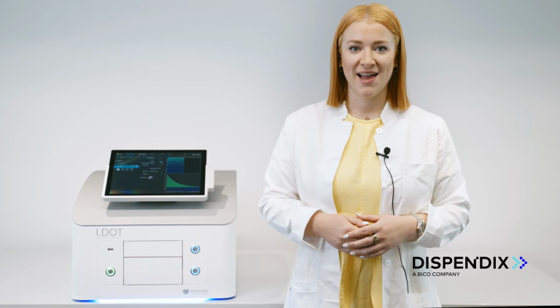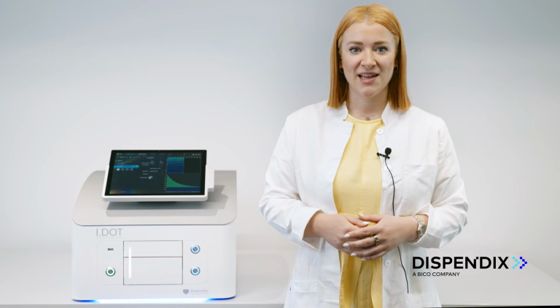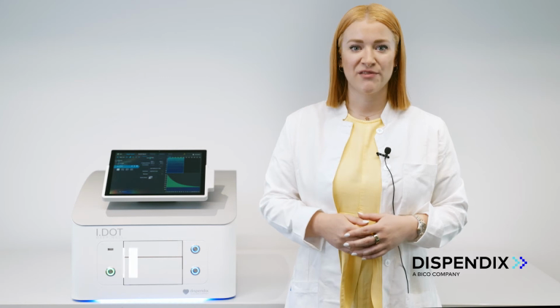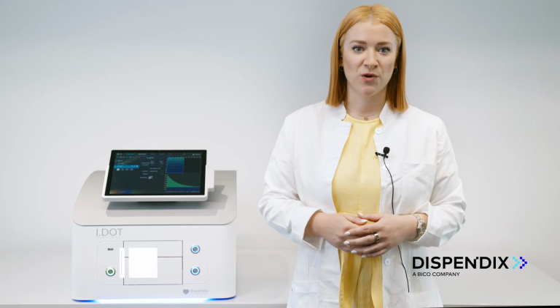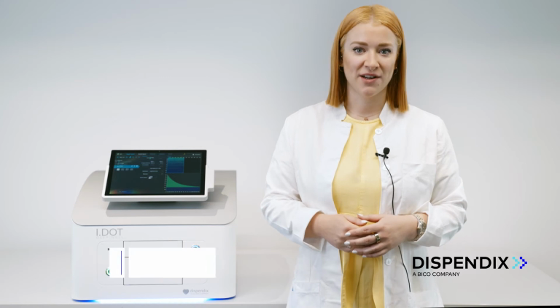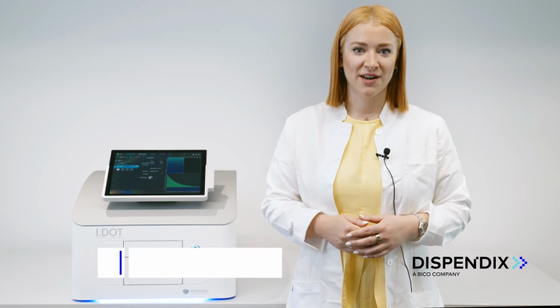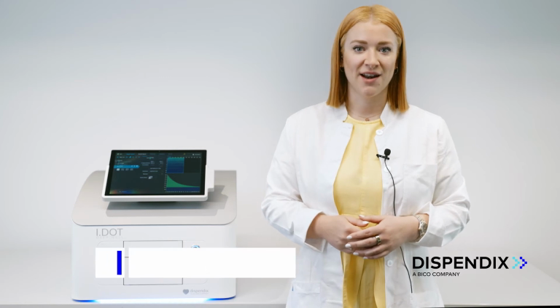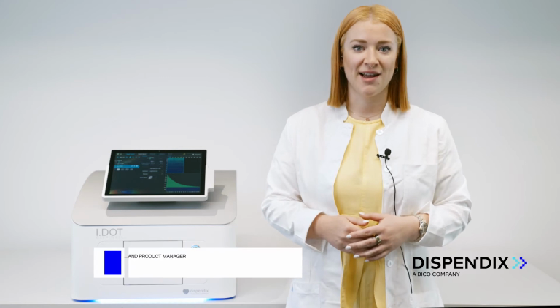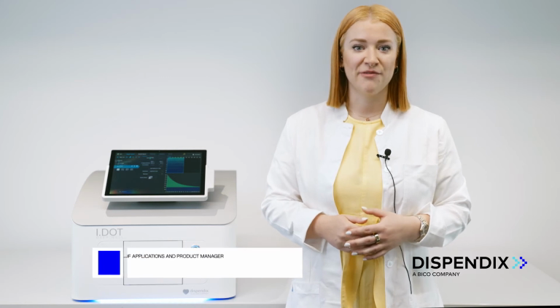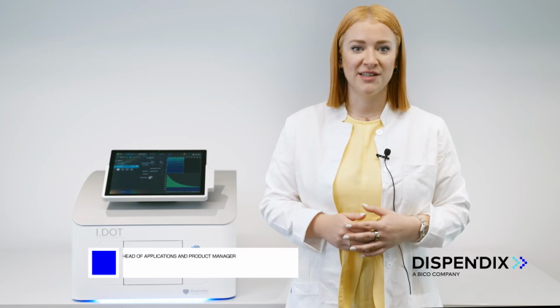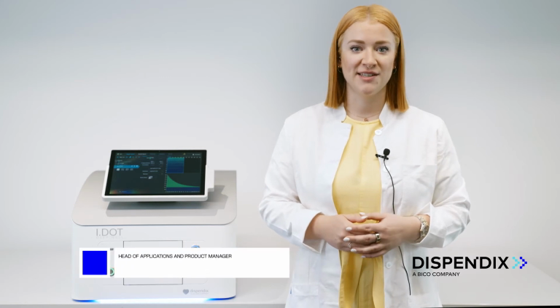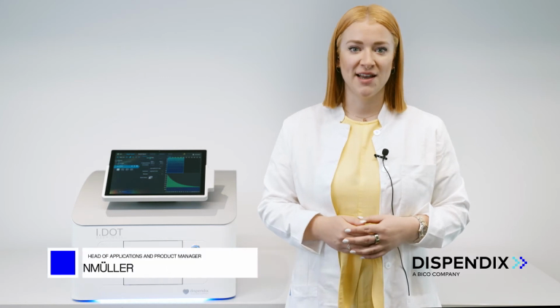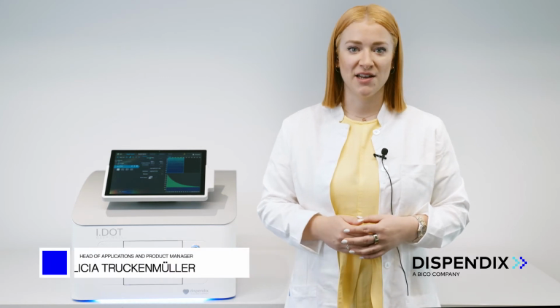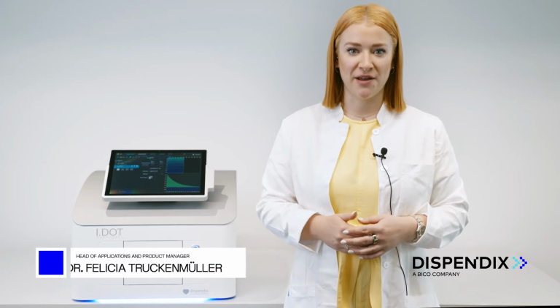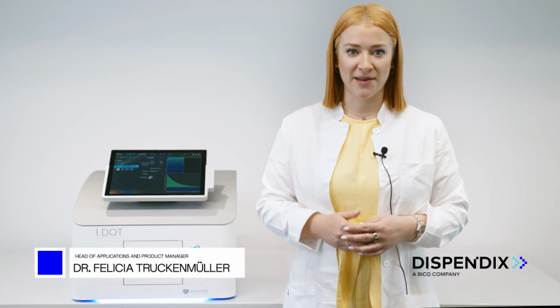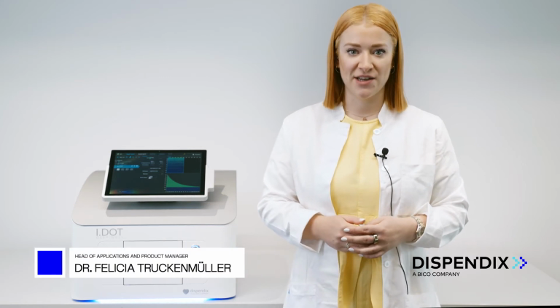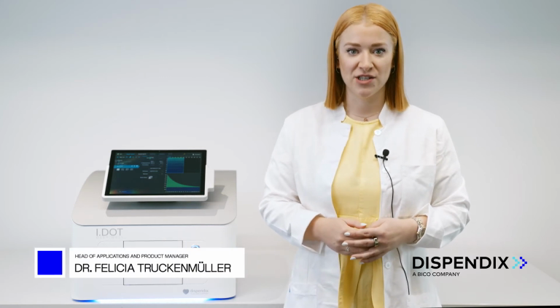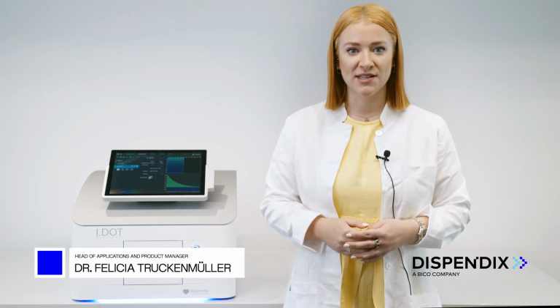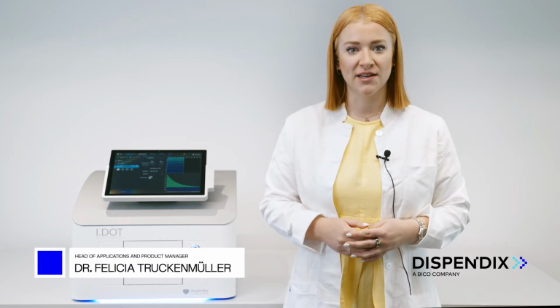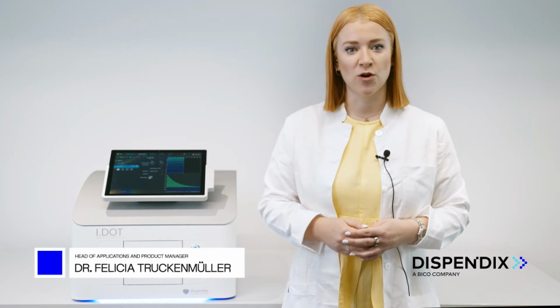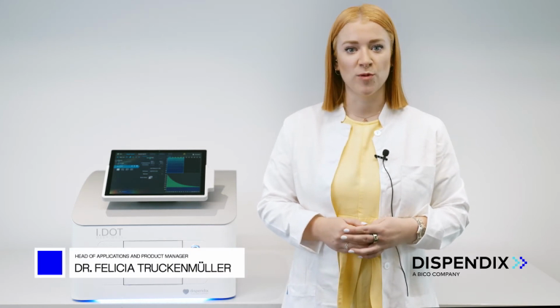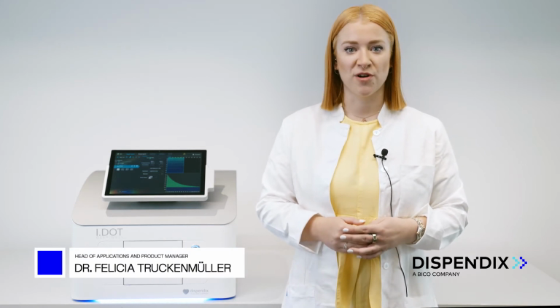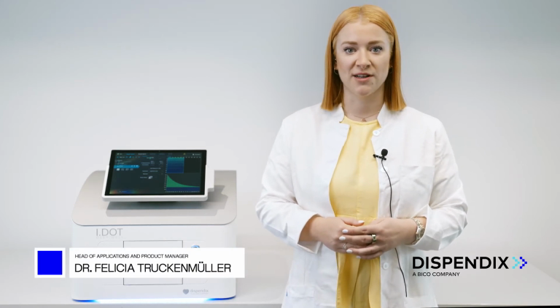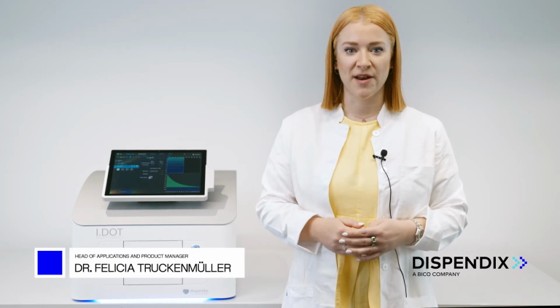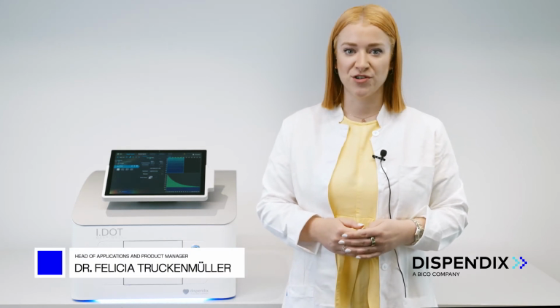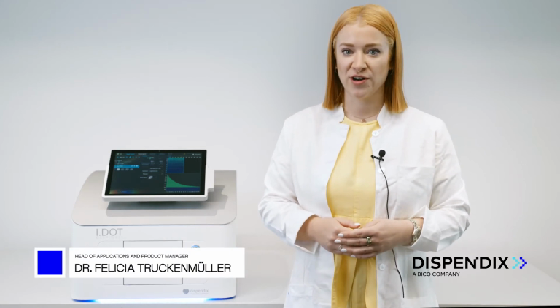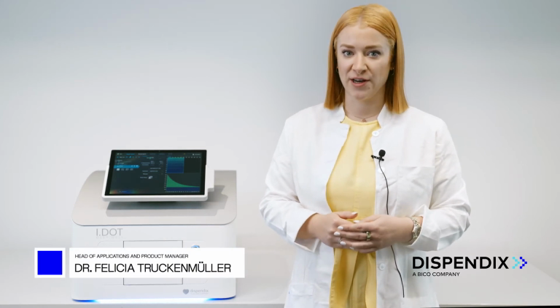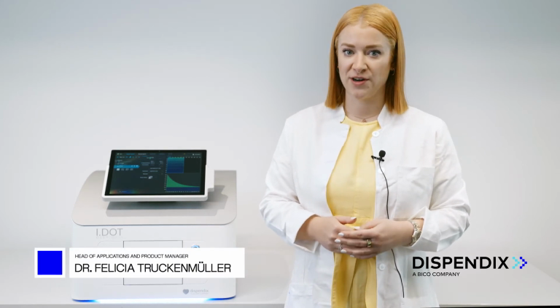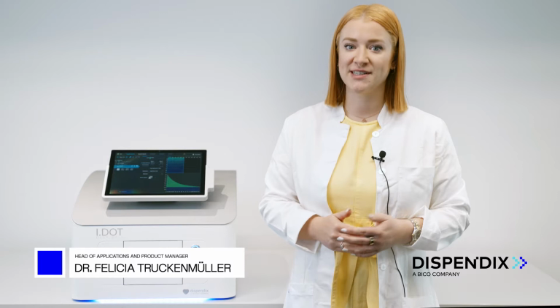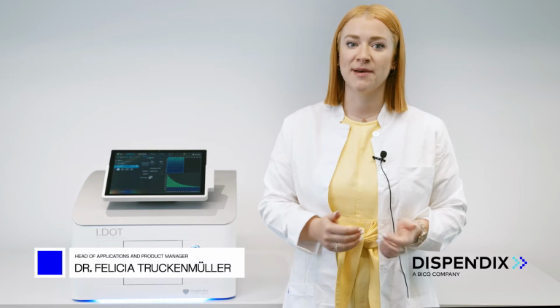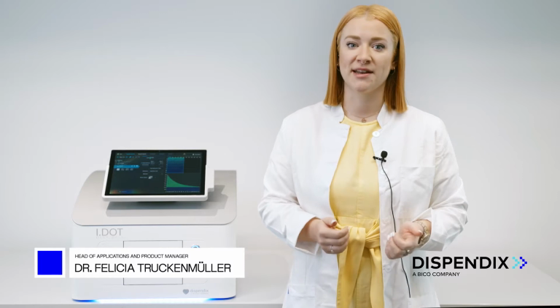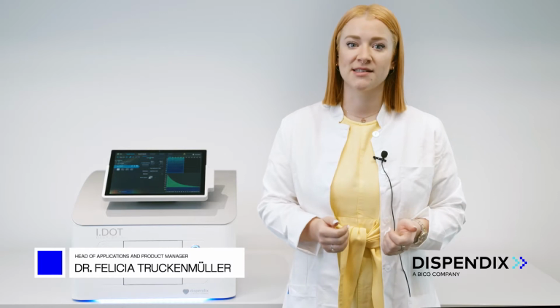Hi everyone, I'm Felicia, Head of Applications and Global Product Manager here at Dyspendix.